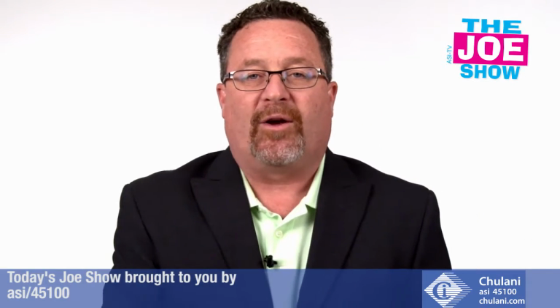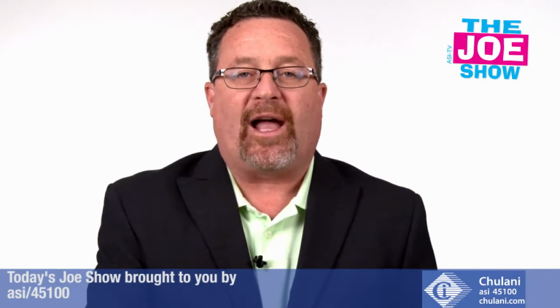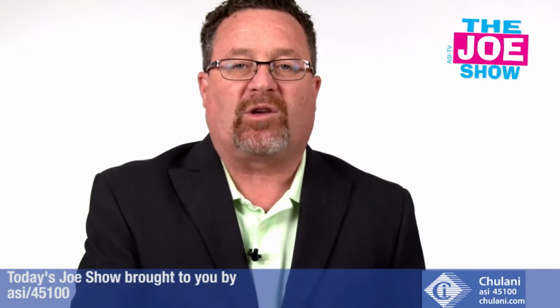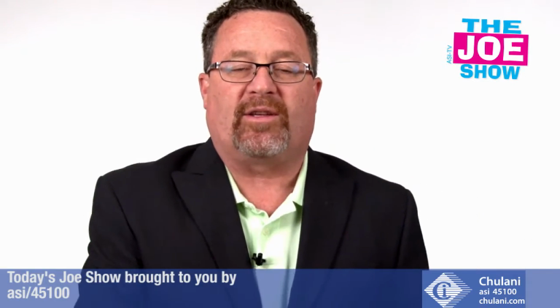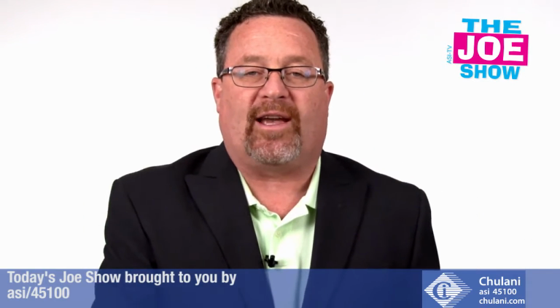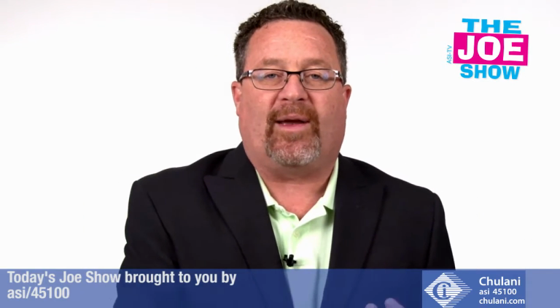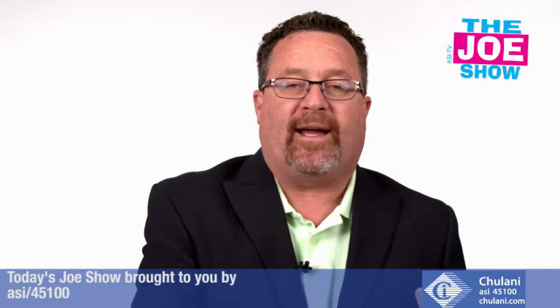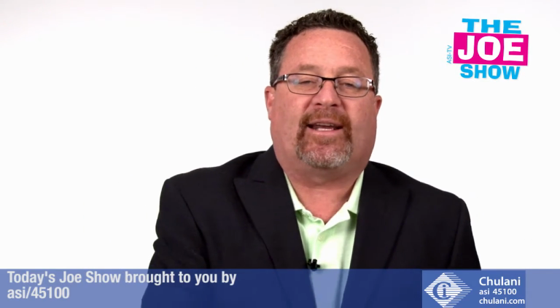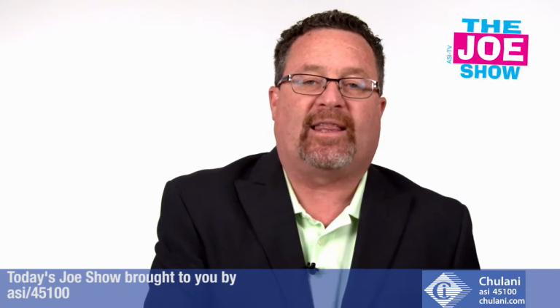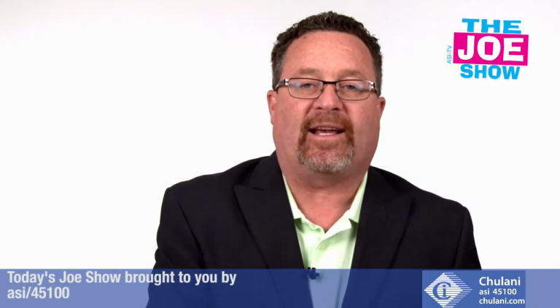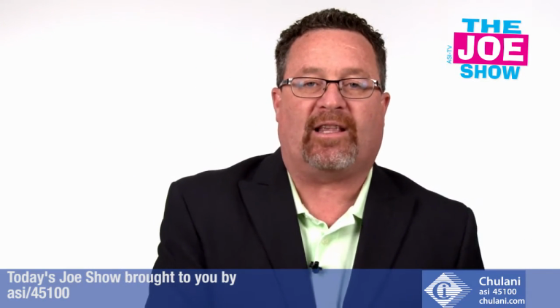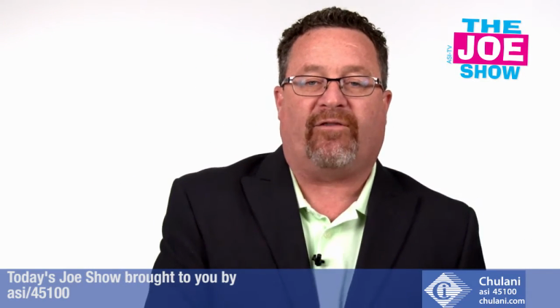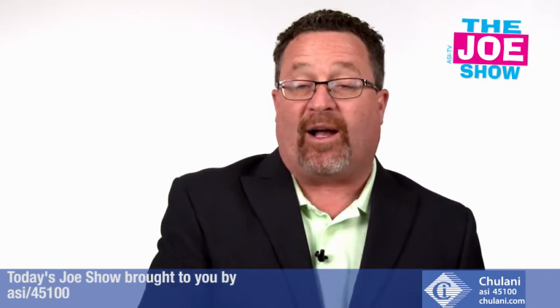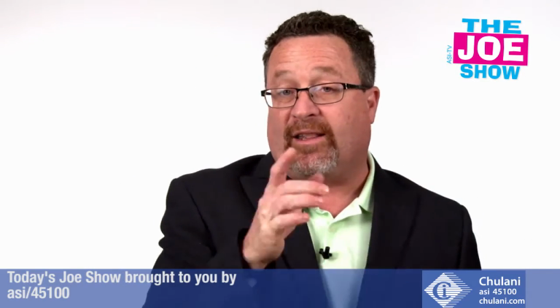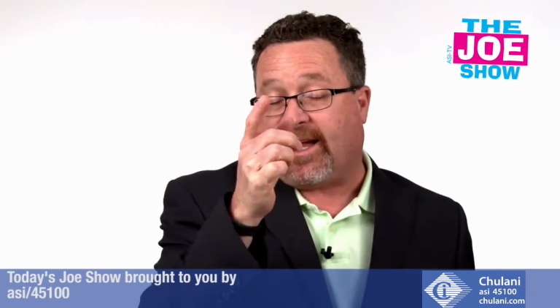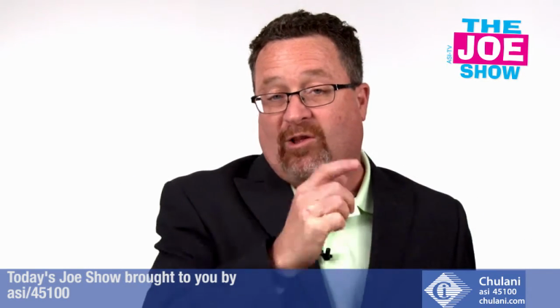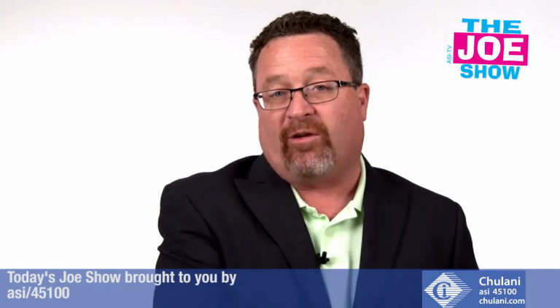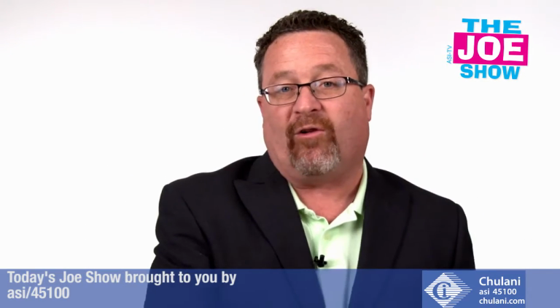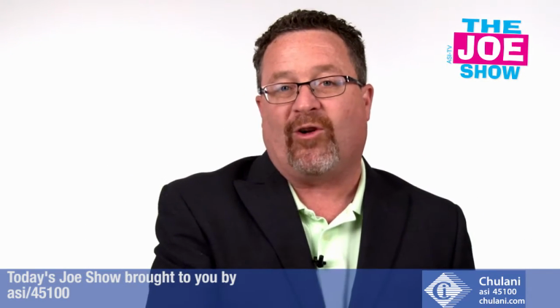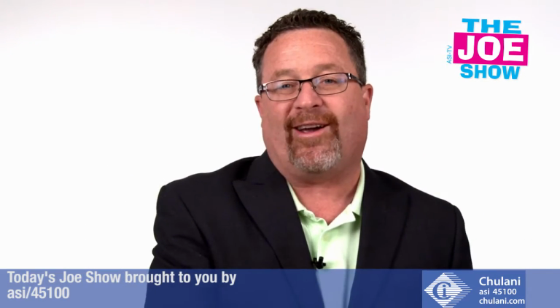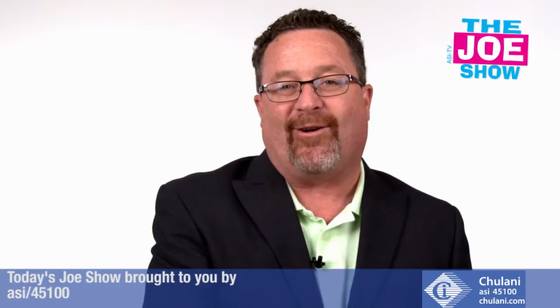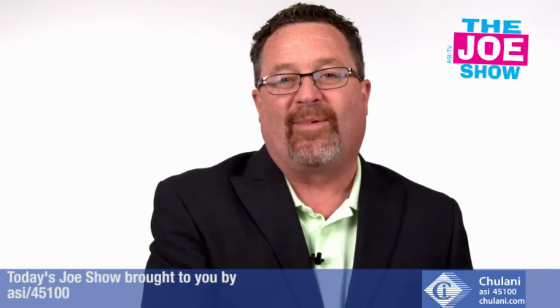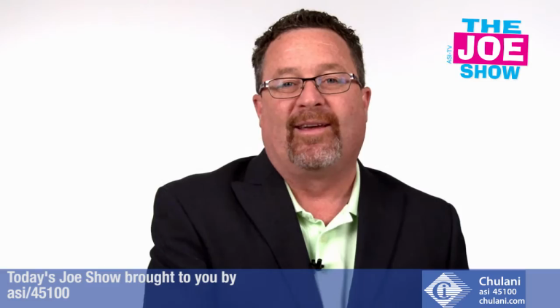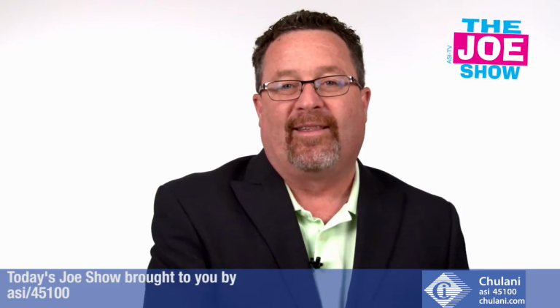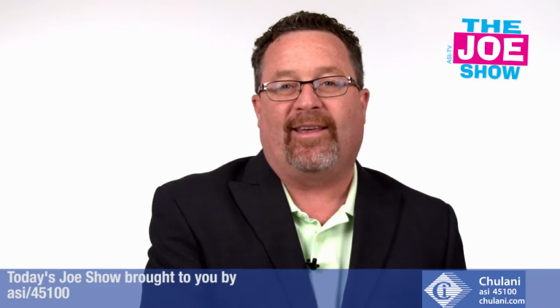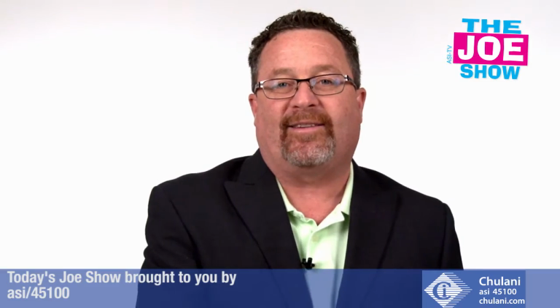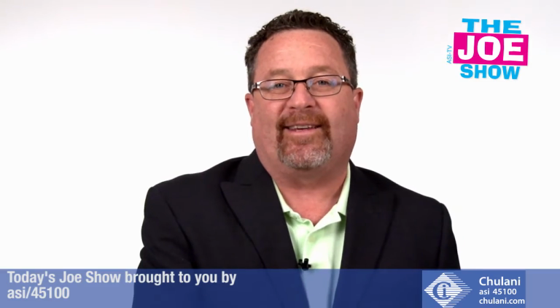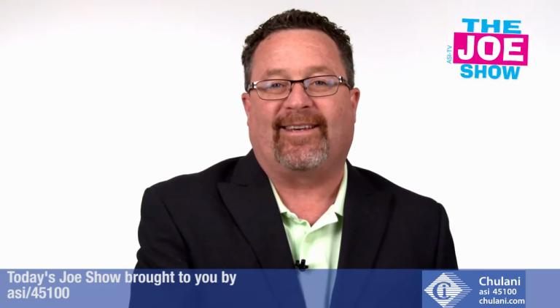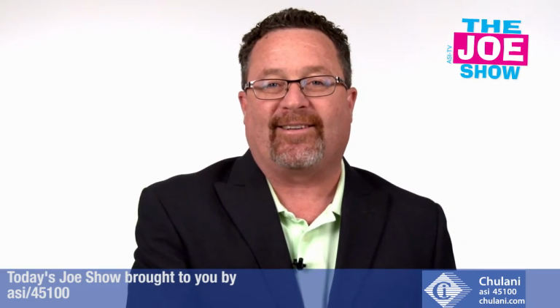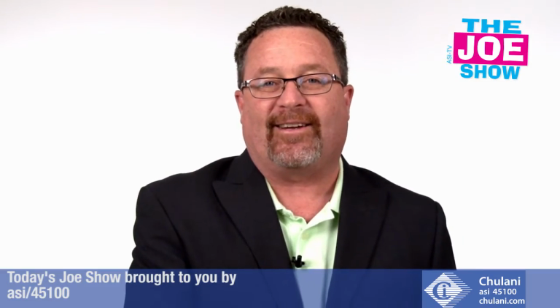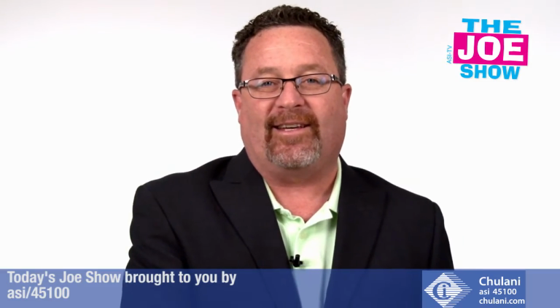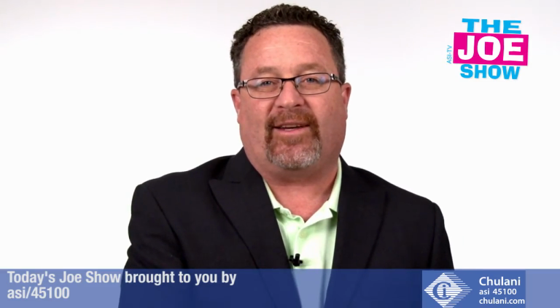That's all the time we had today. Thanks a lot for watching. Thanks Lauren for all your help. This is ASI TV.